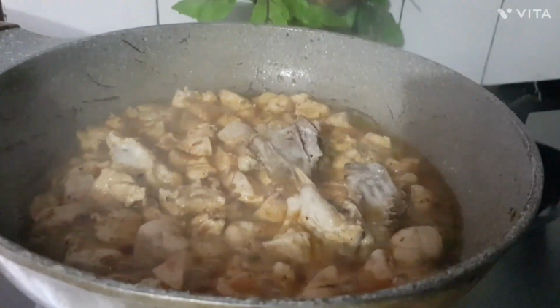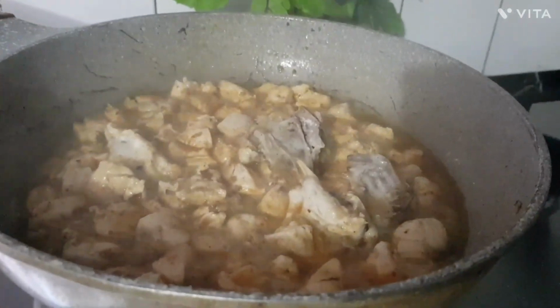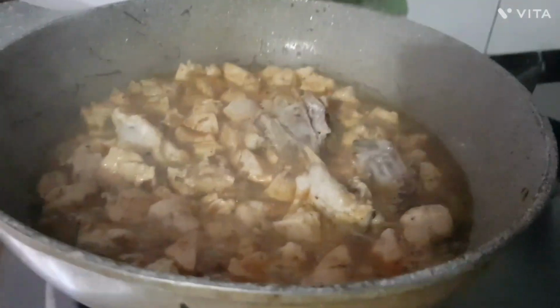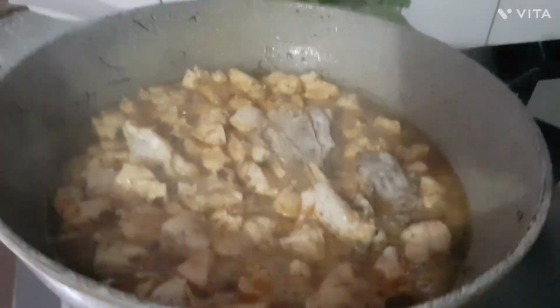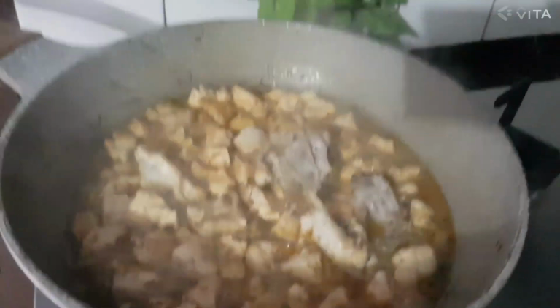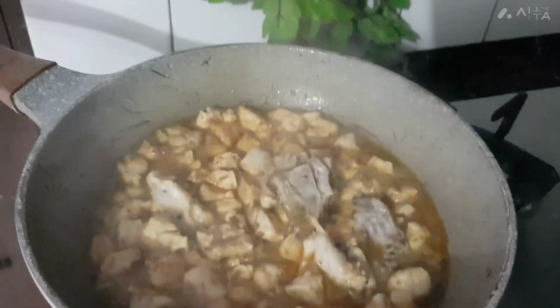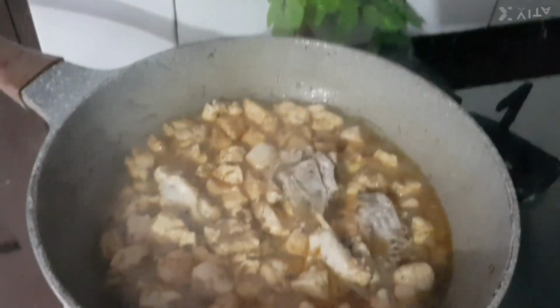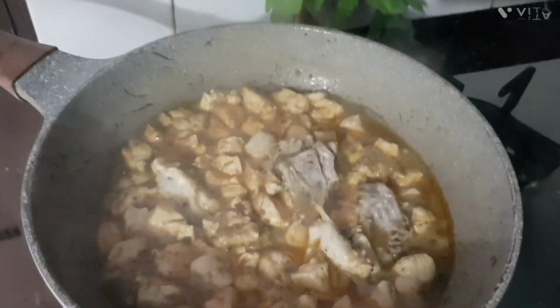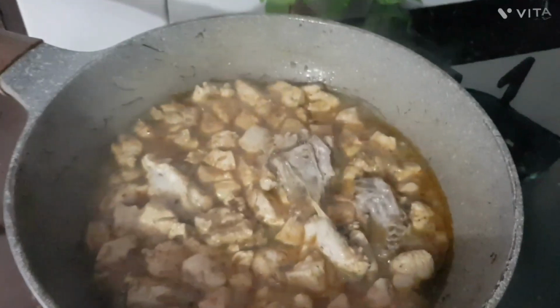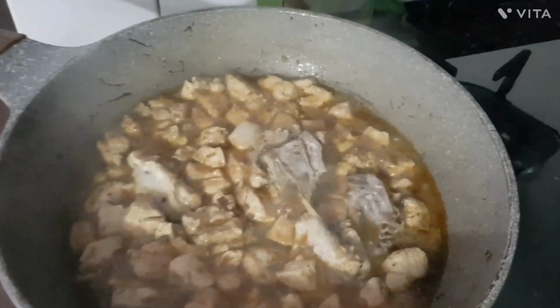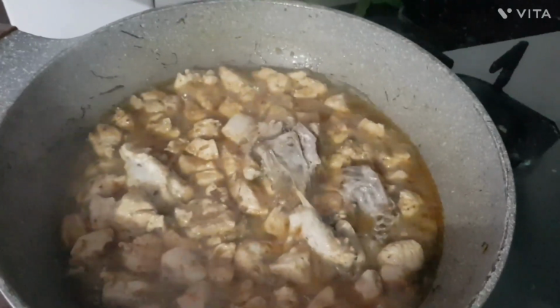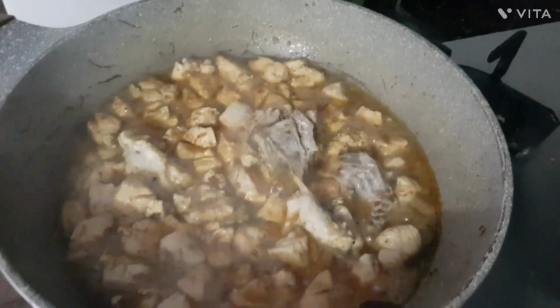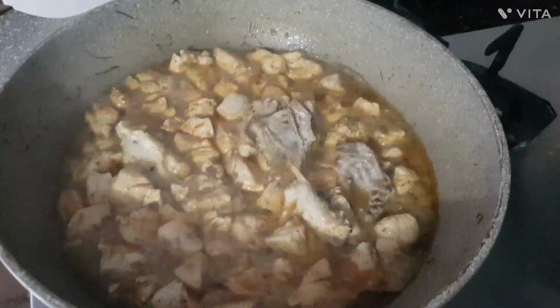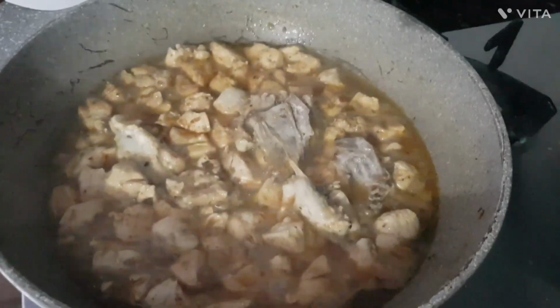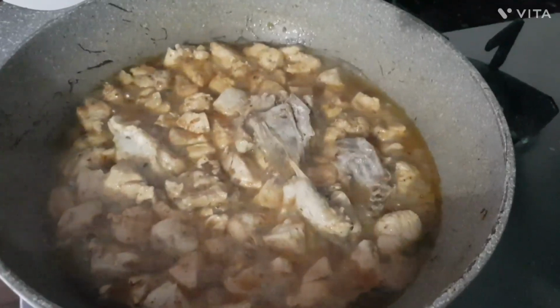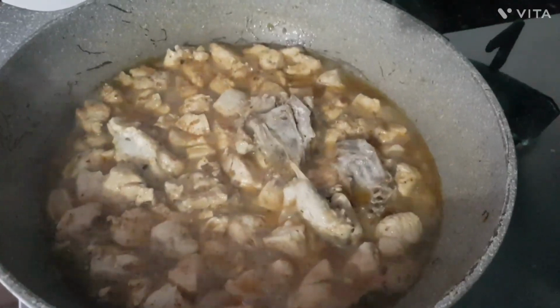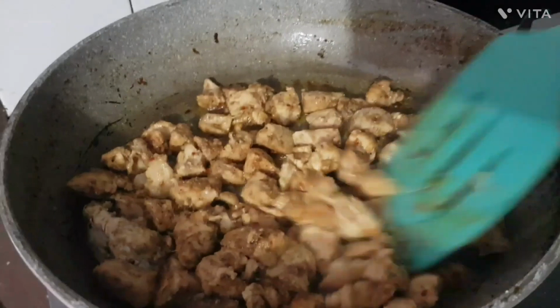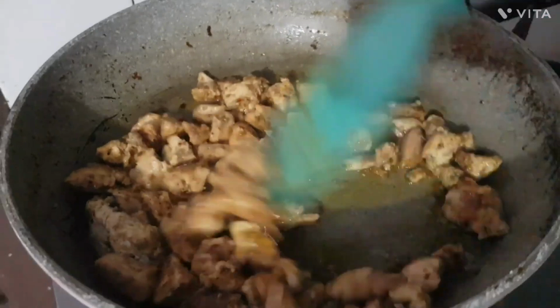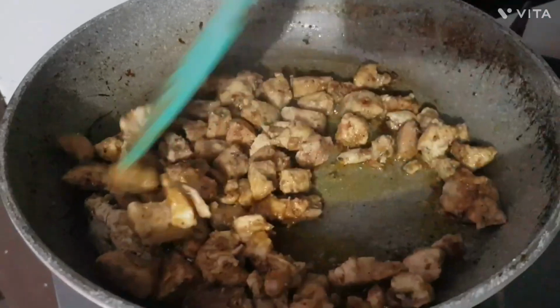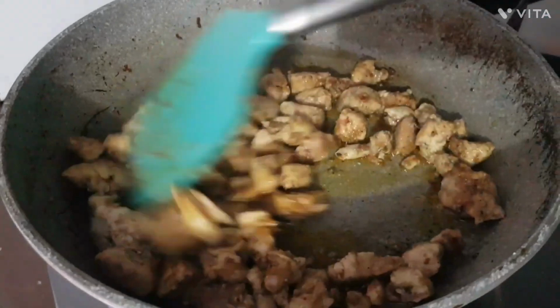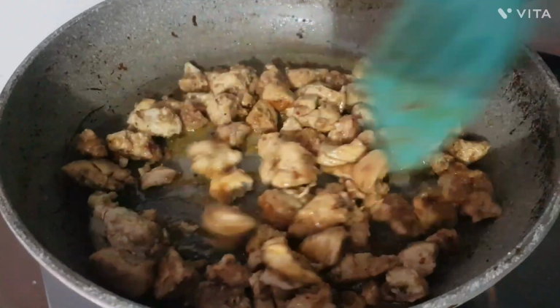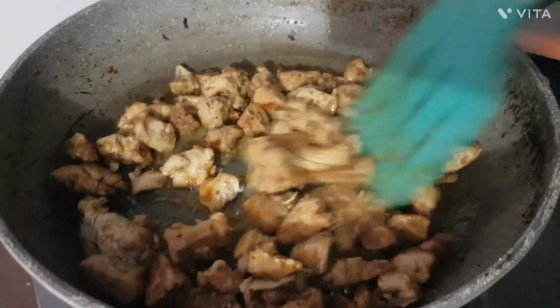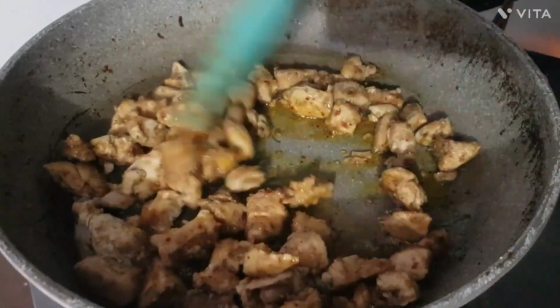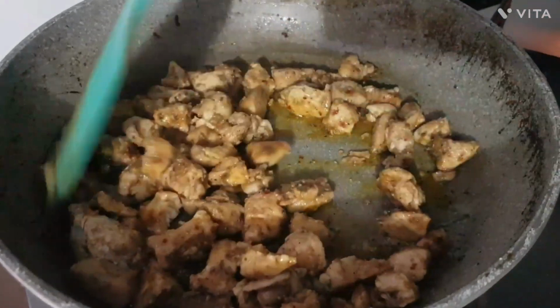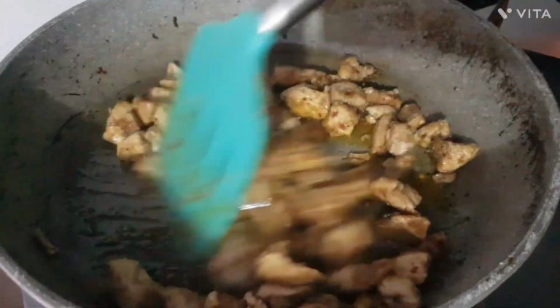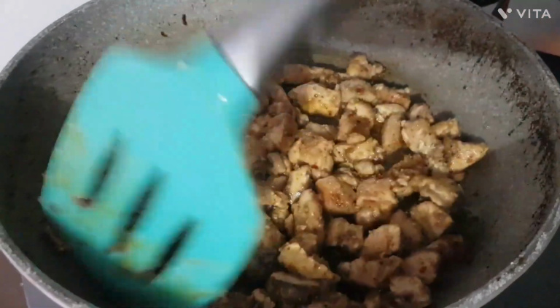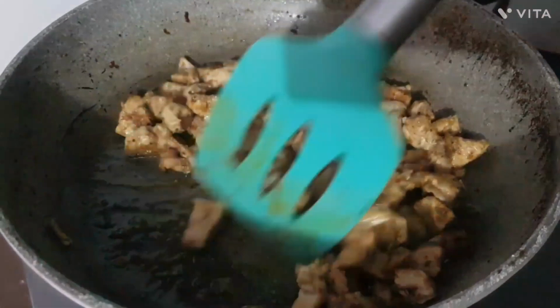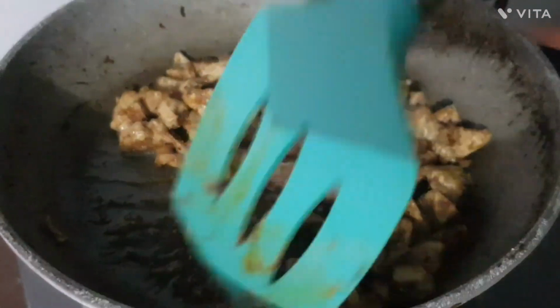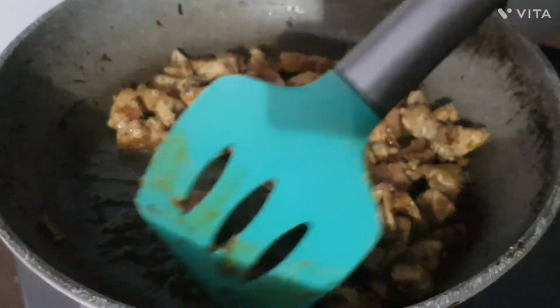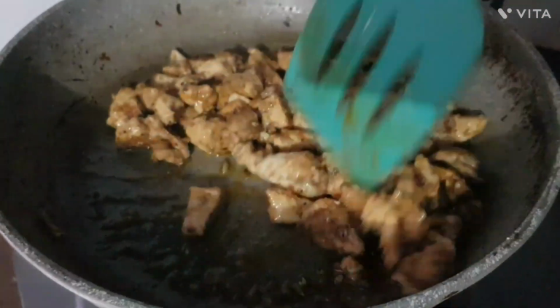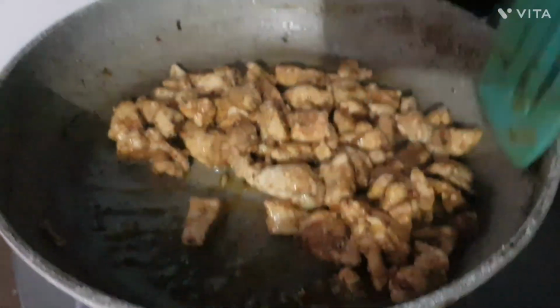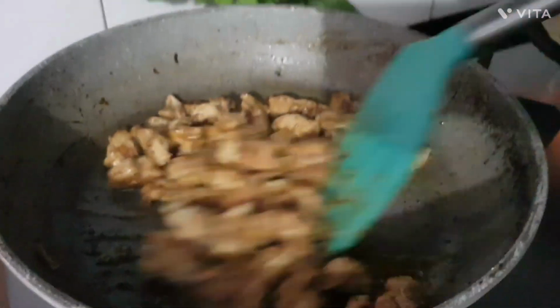Don't forget to press the bell icon so you will get all new notifications. Our chicken is ready.